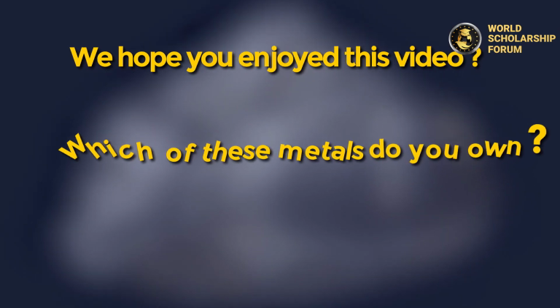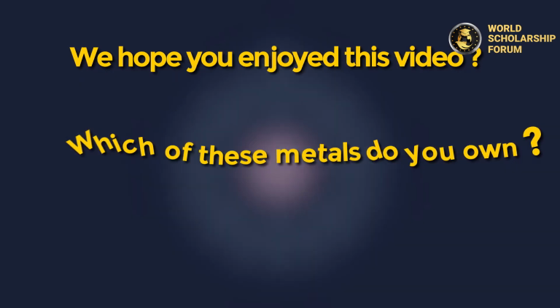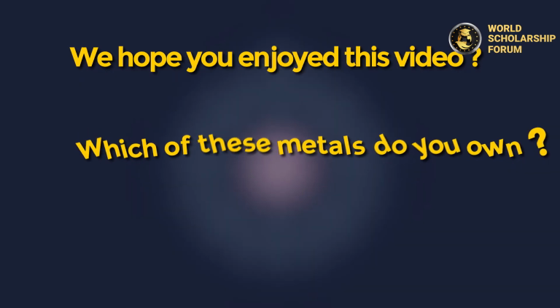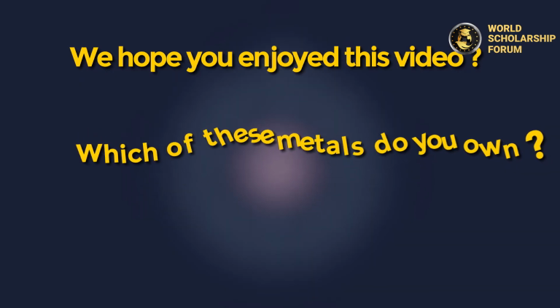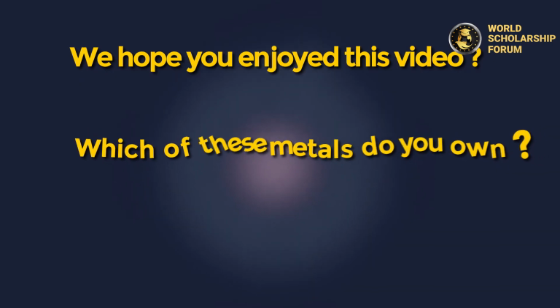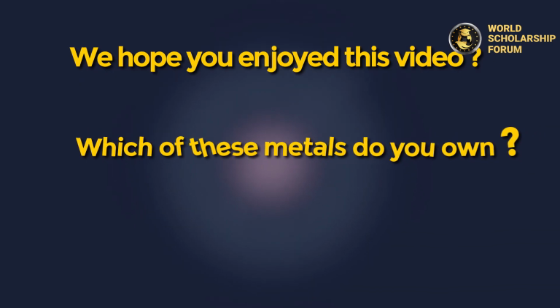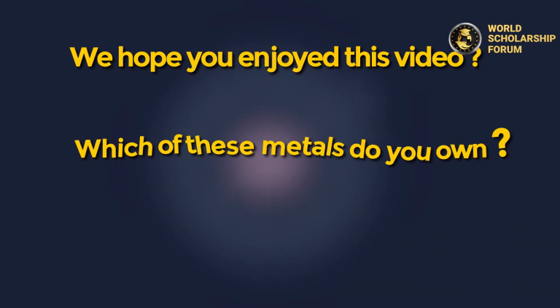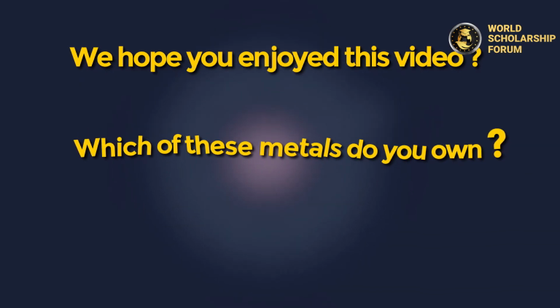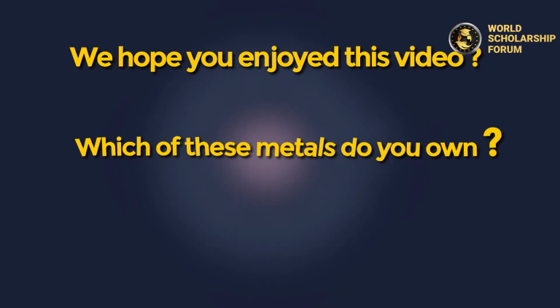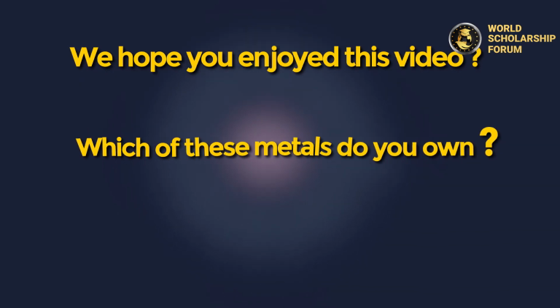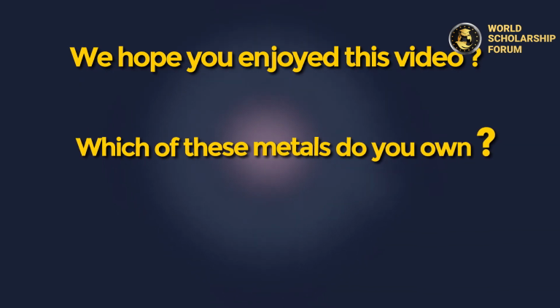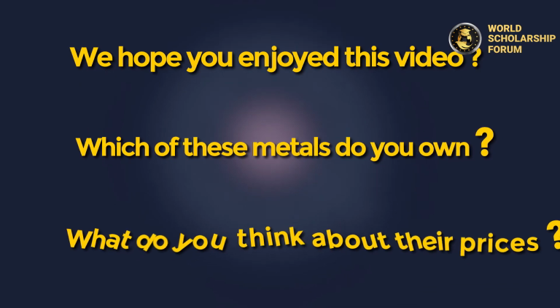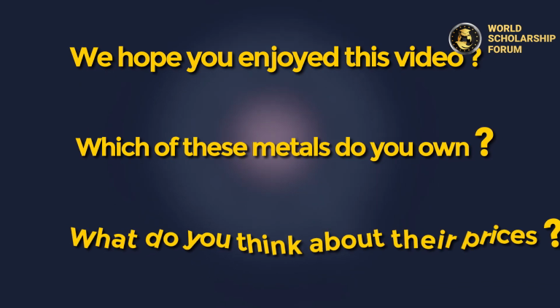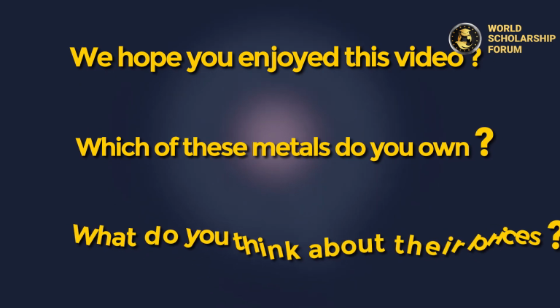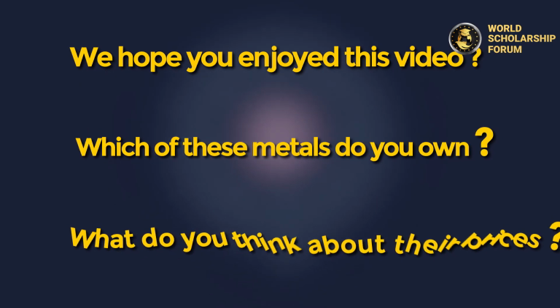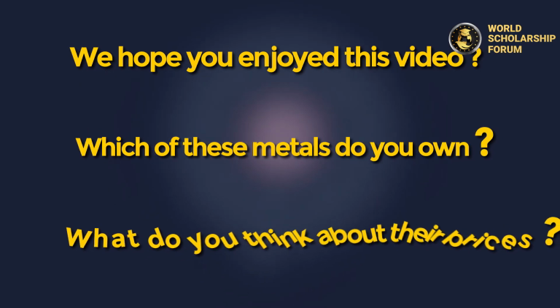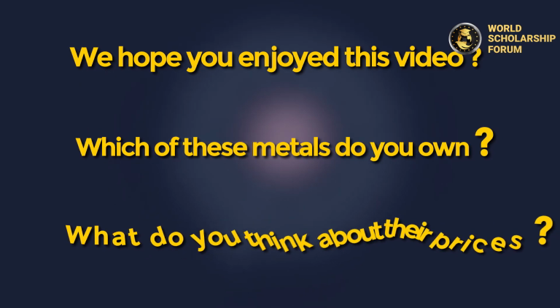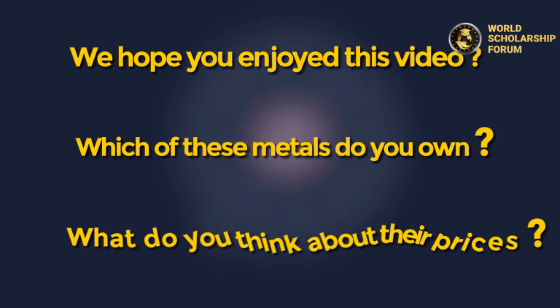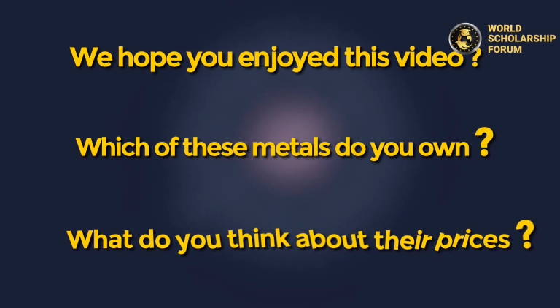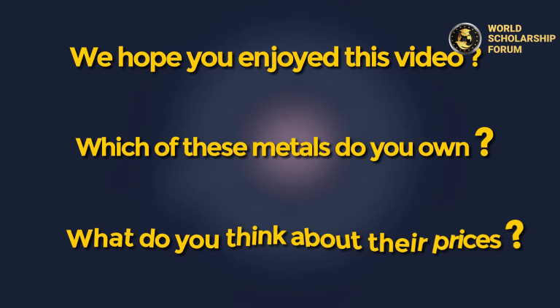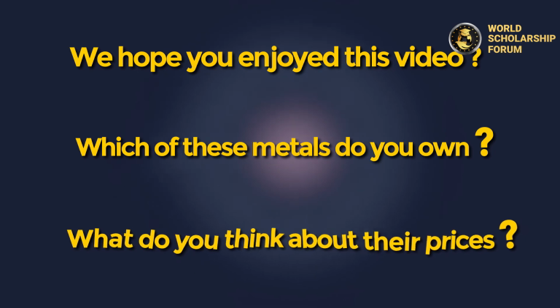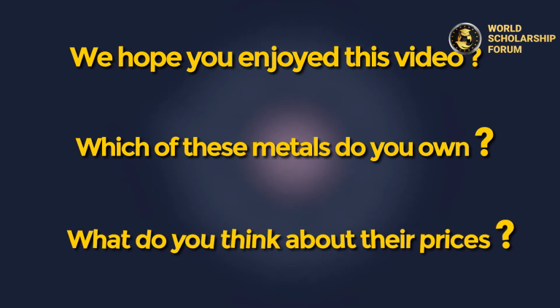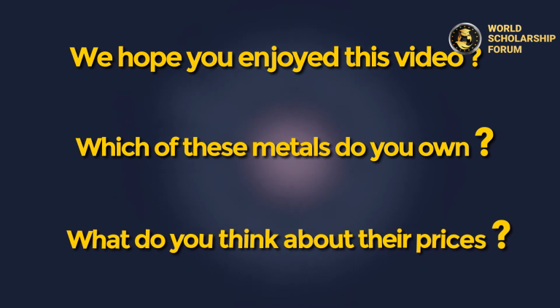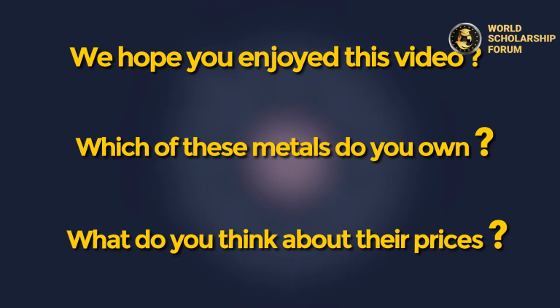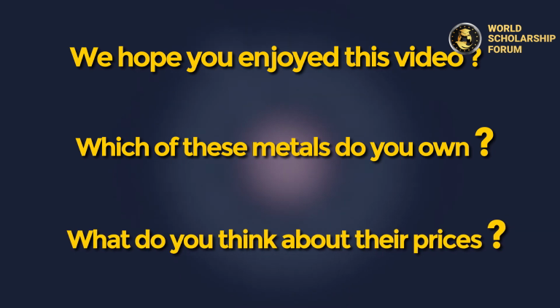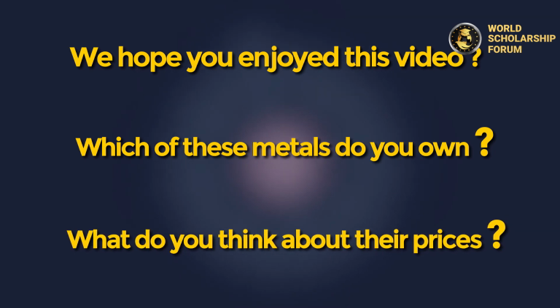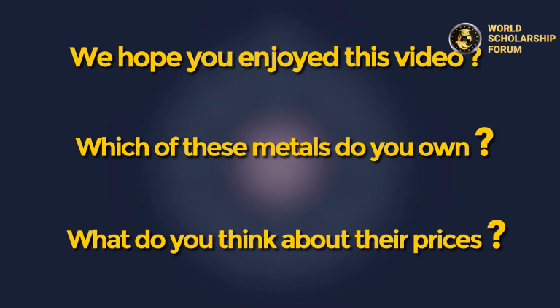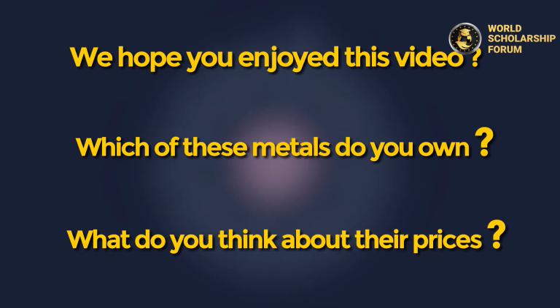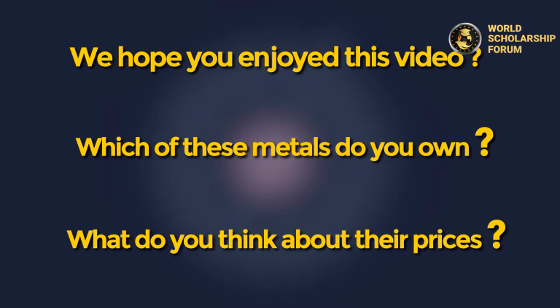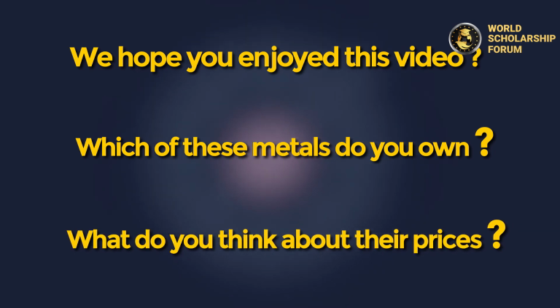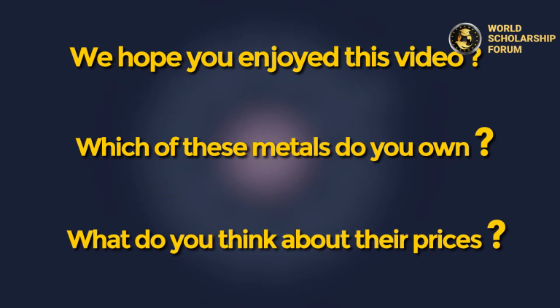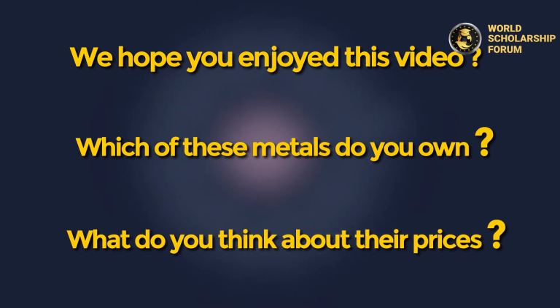We hope you enjoyed this video. Which of these metals do you own? What do you think about their prices? Thanks for watching.